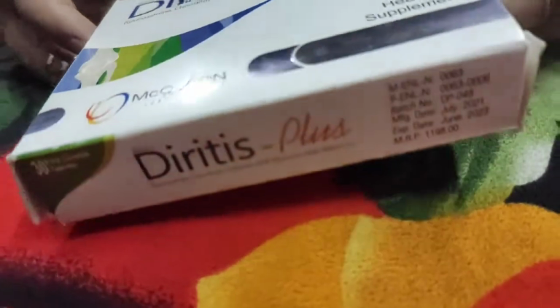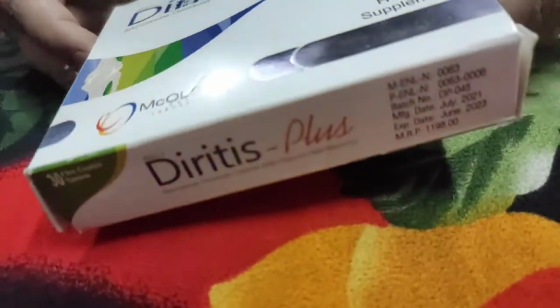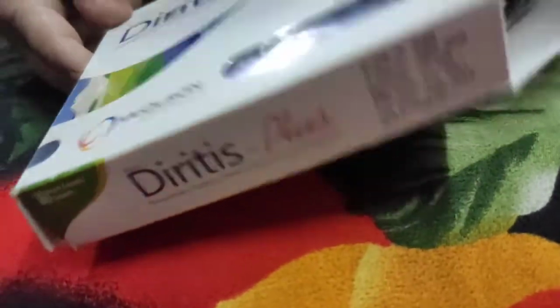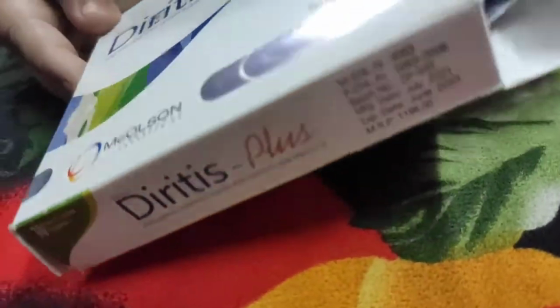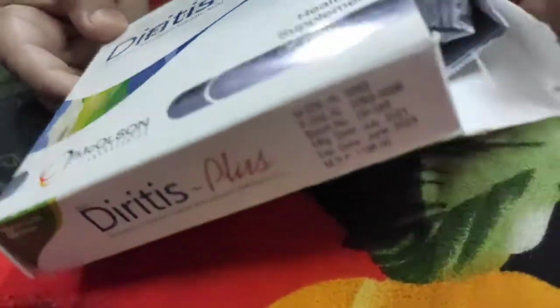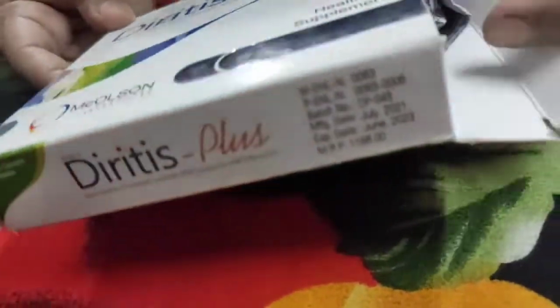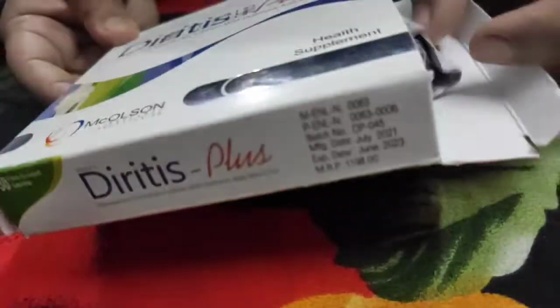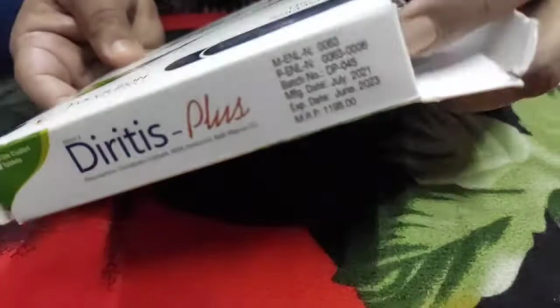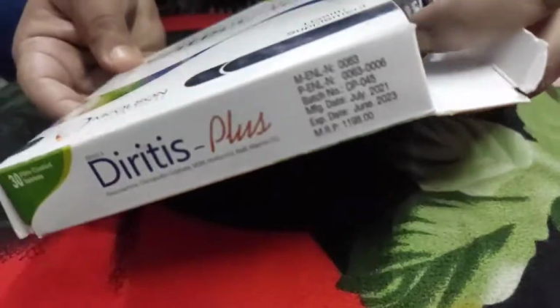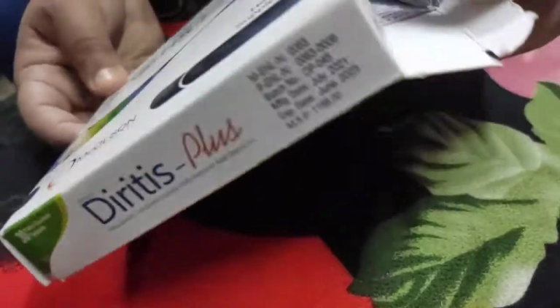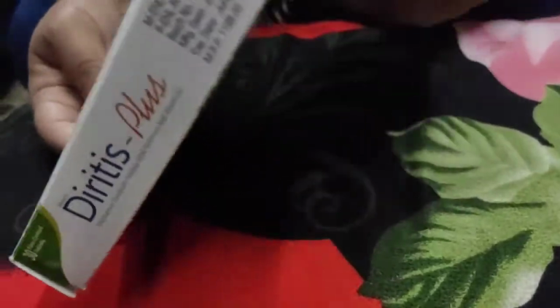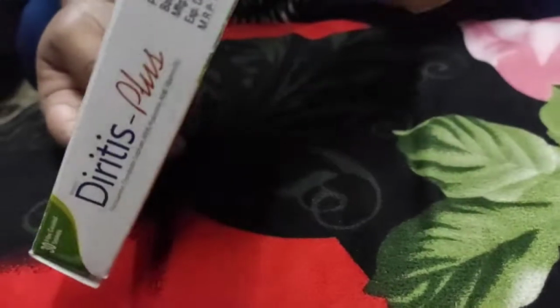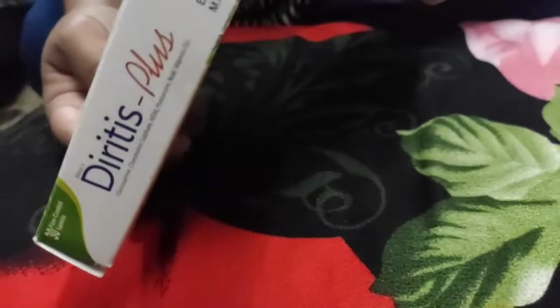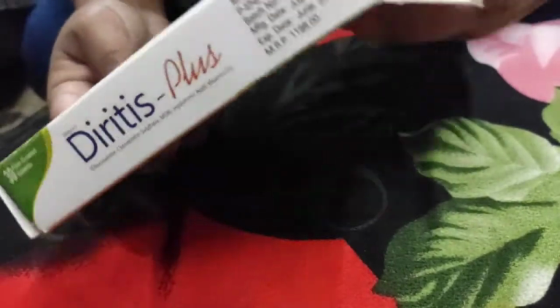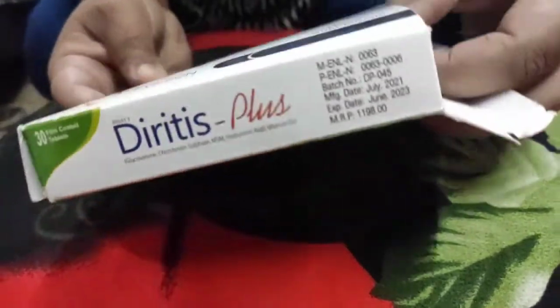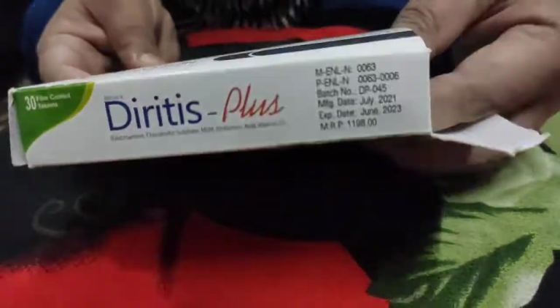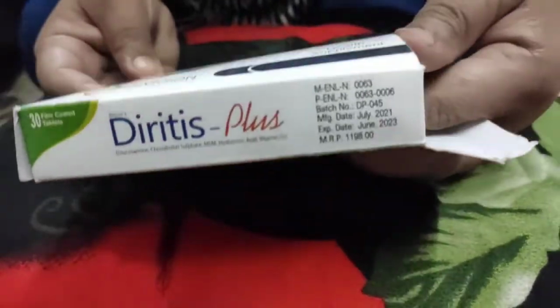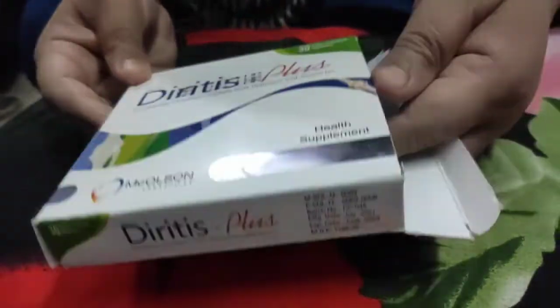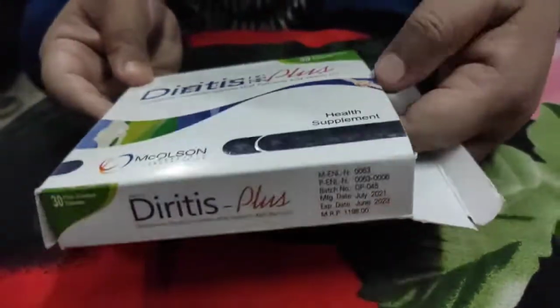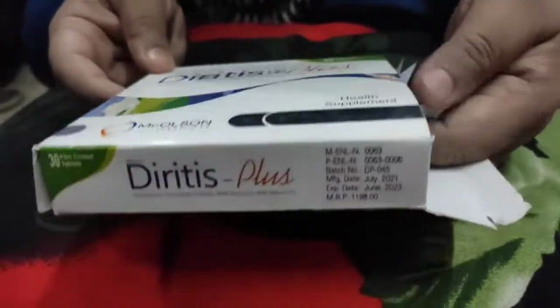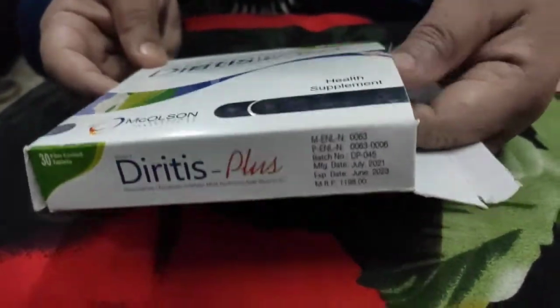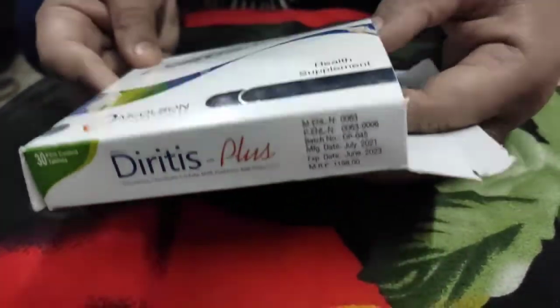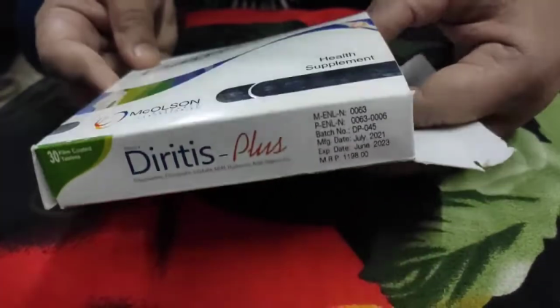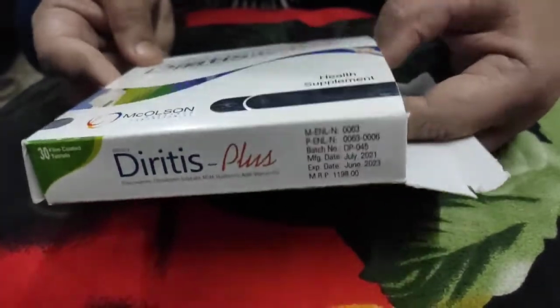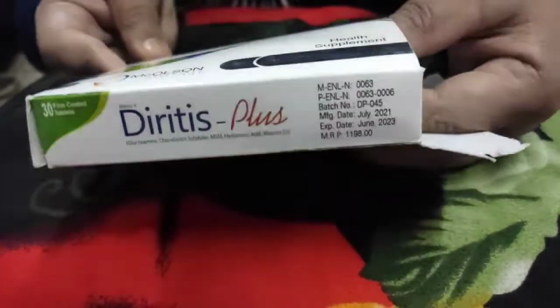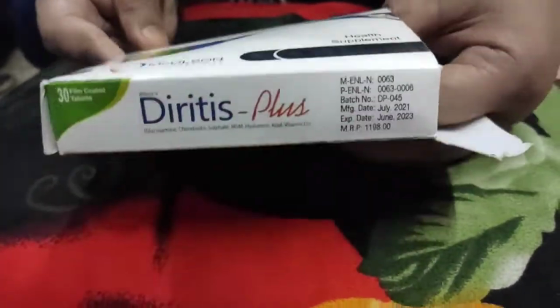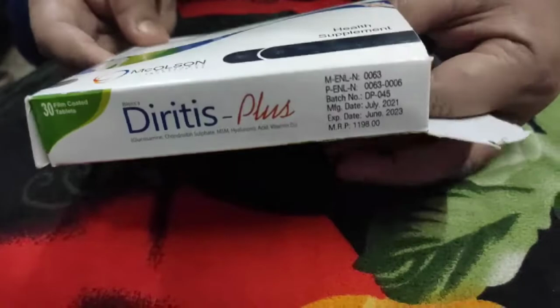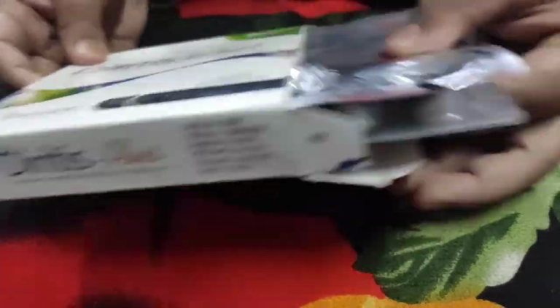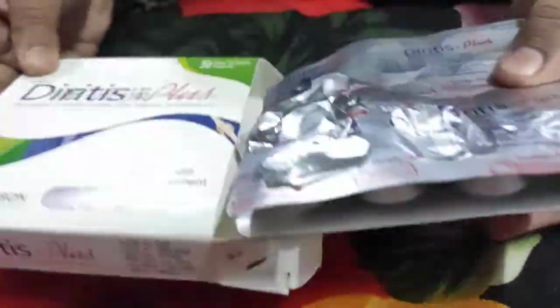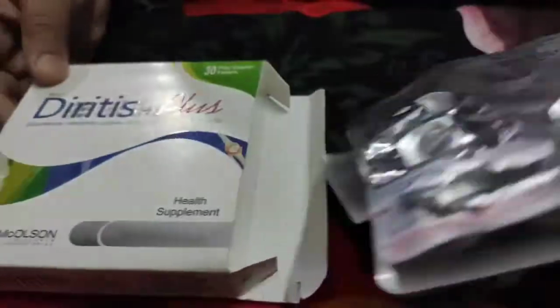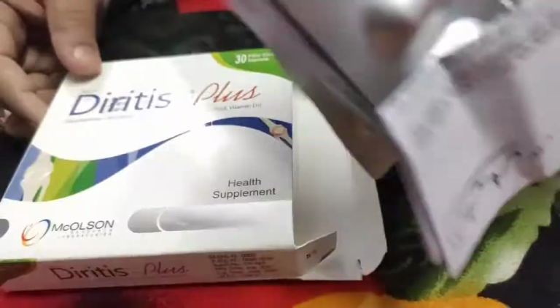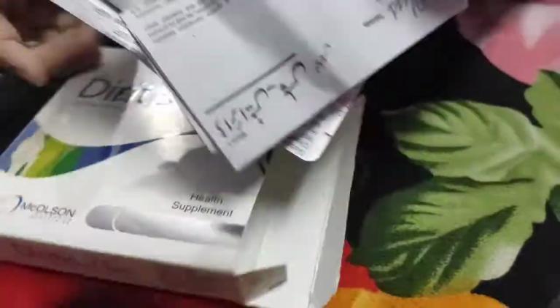Diritis Plus costs 1200 and has 30 tablets per pack. It also contains supplements.